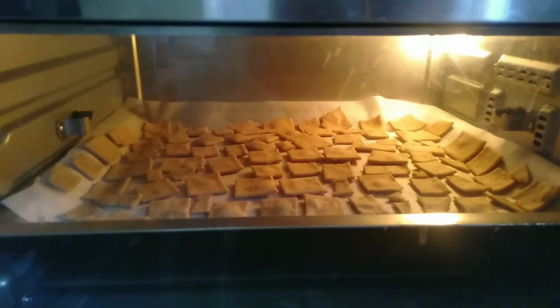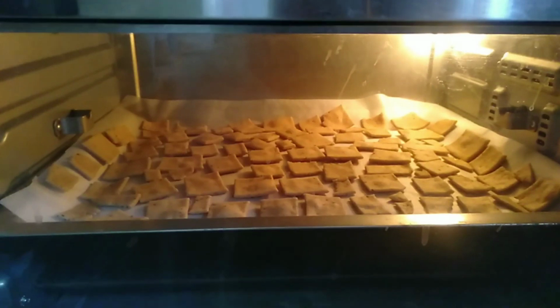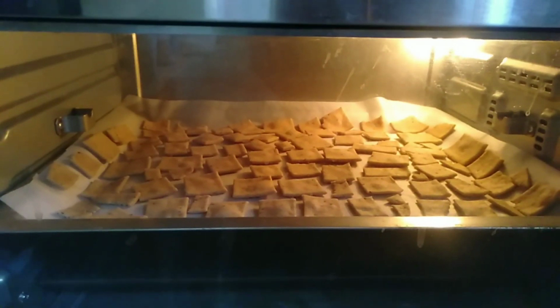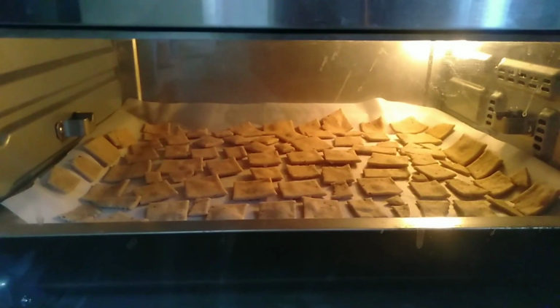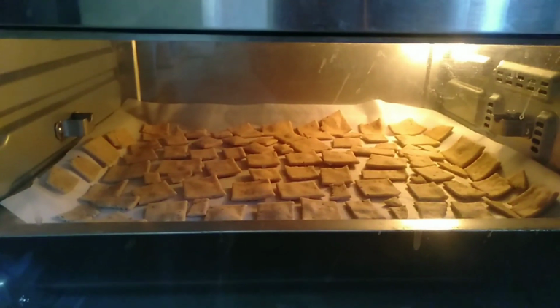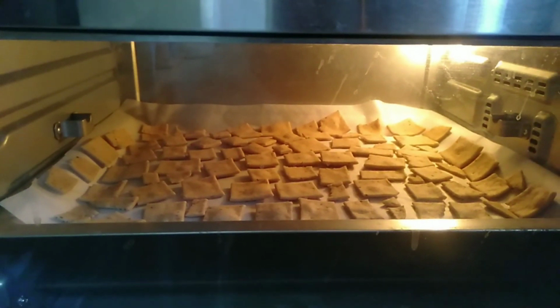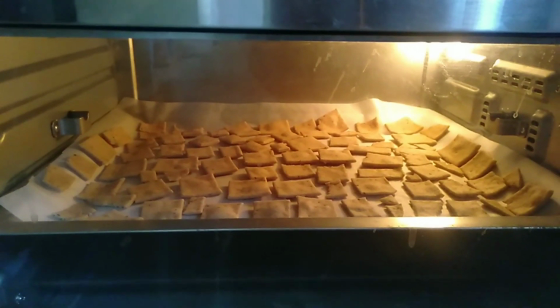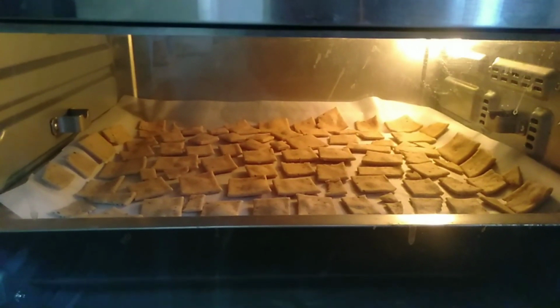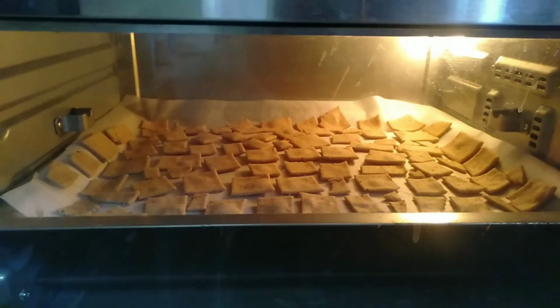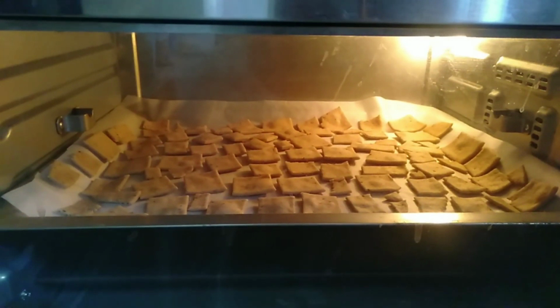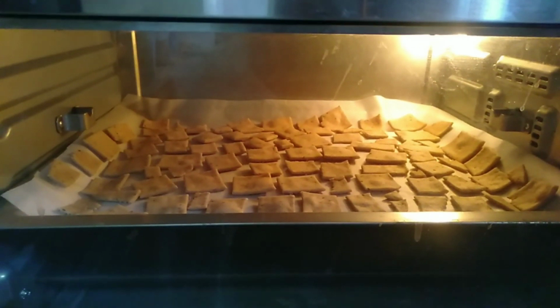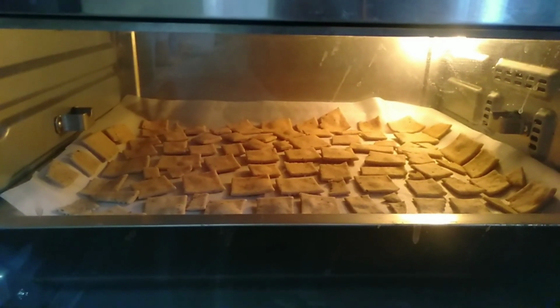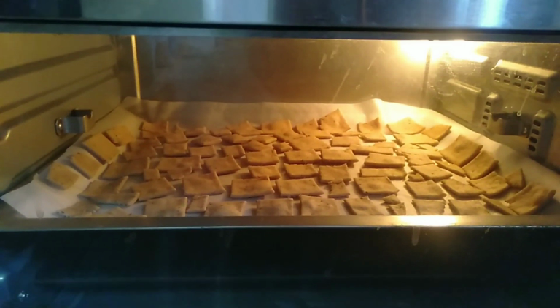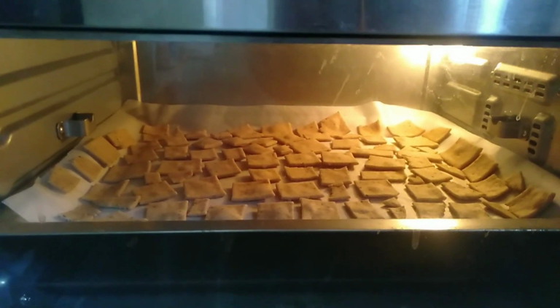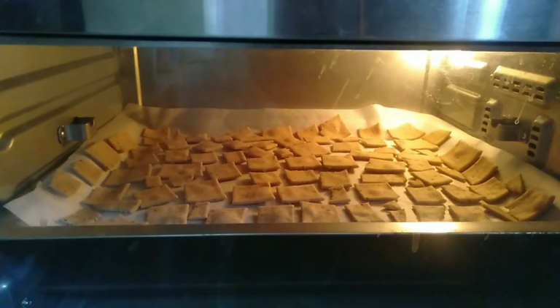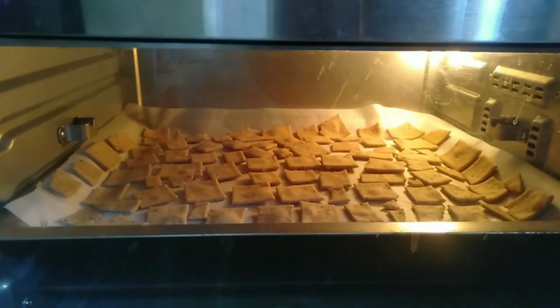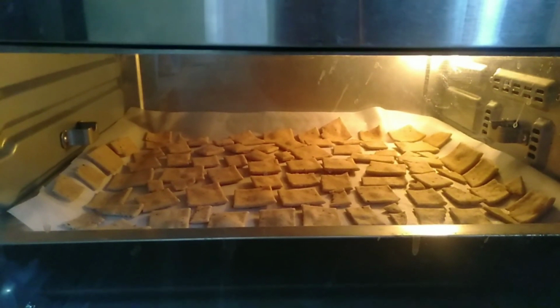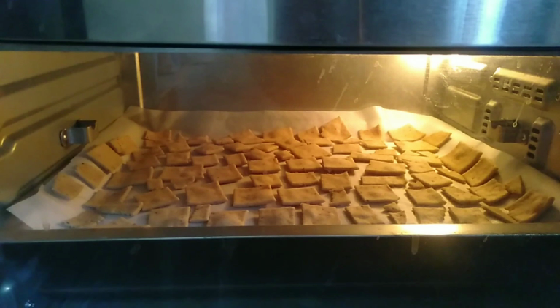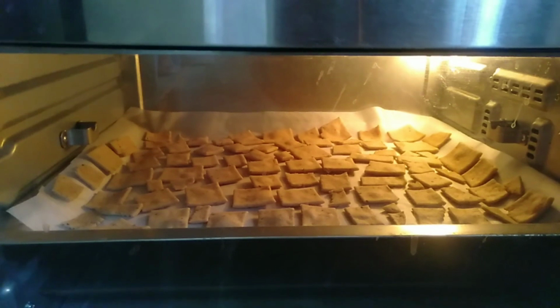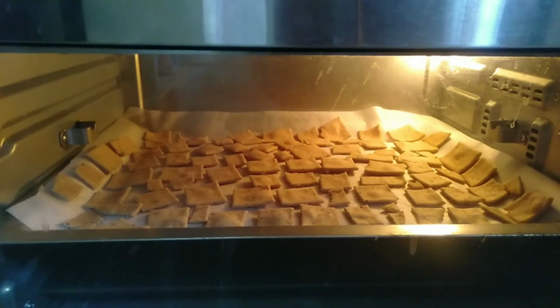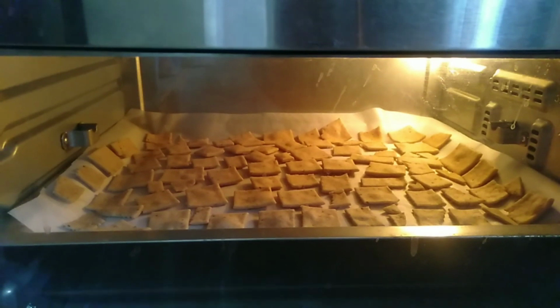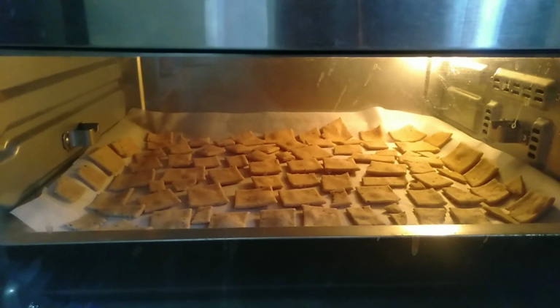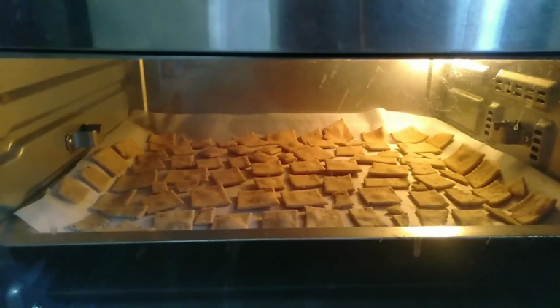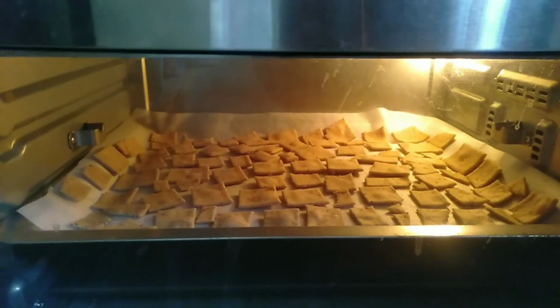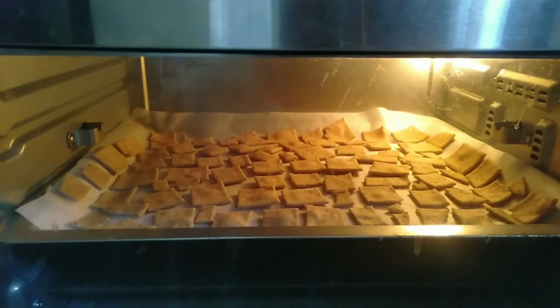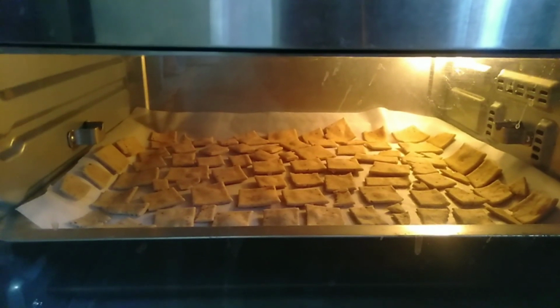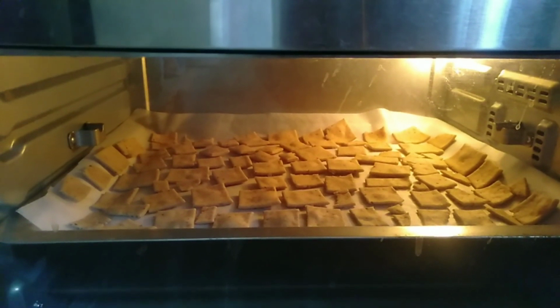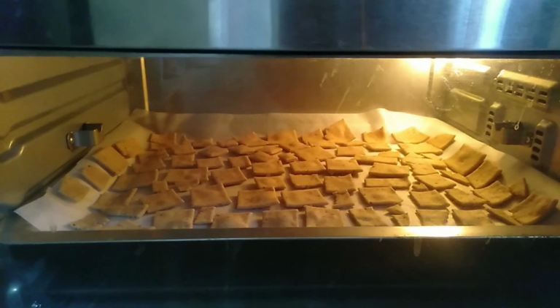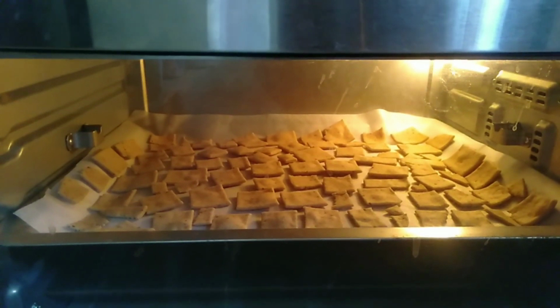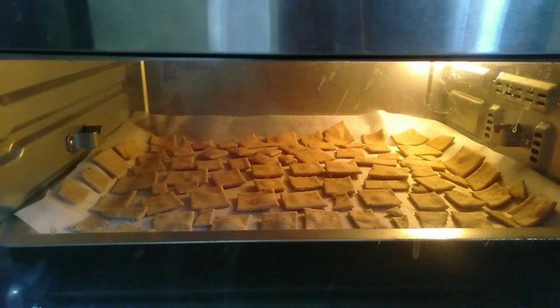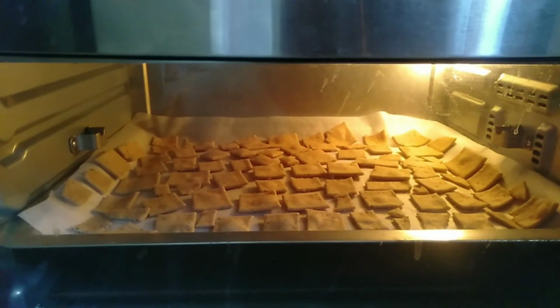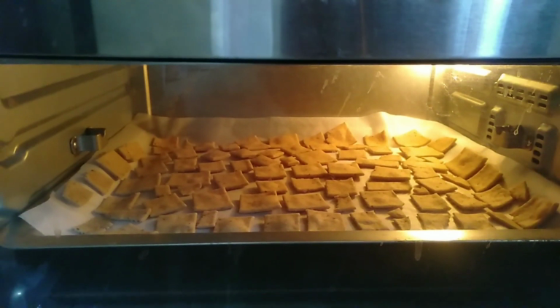After 15 minutes, take out the namak pare and let them cool down completely.